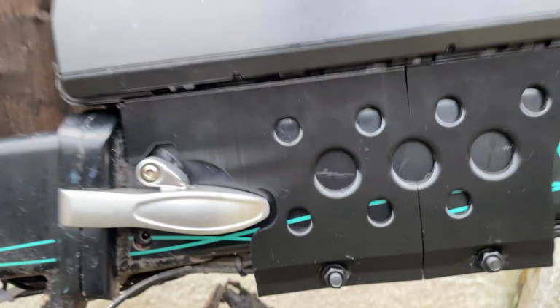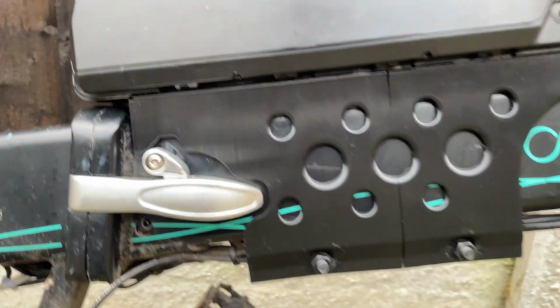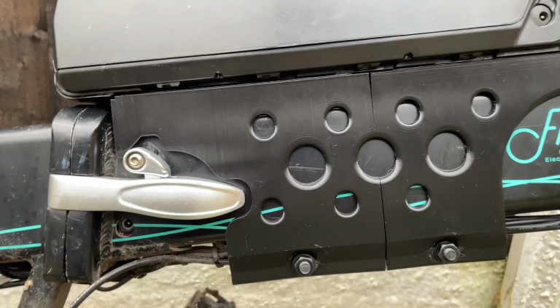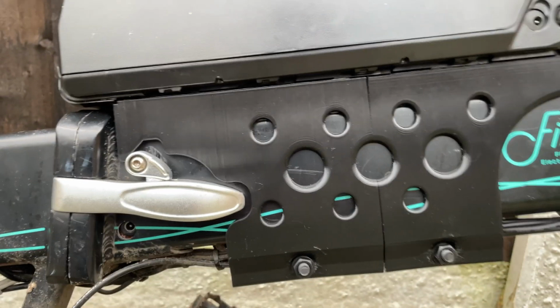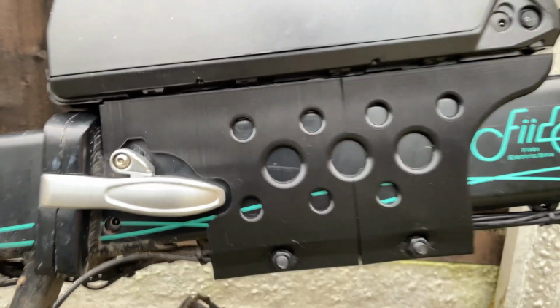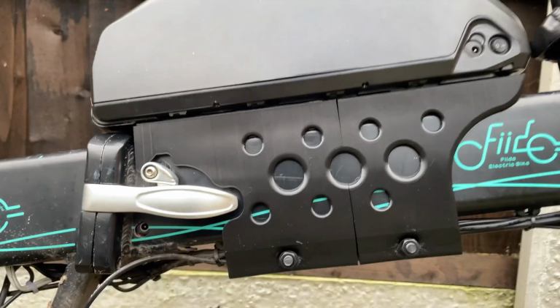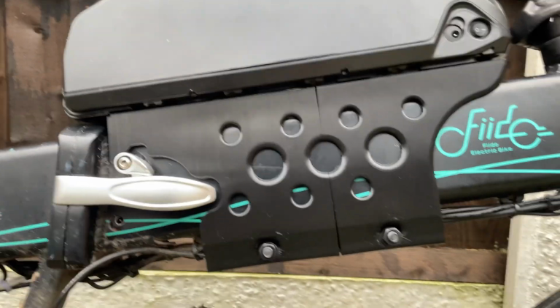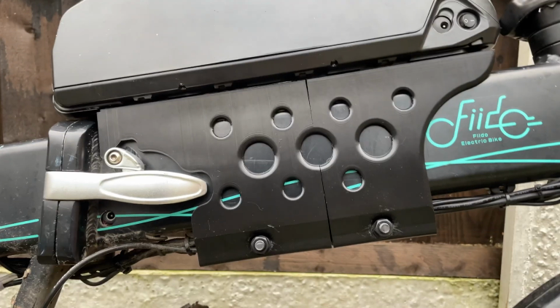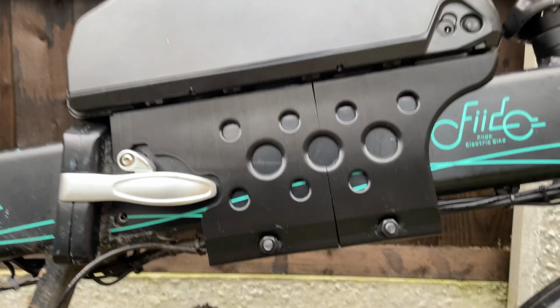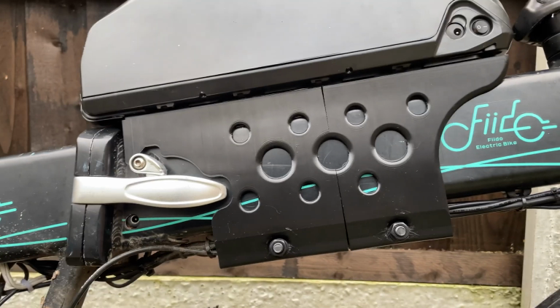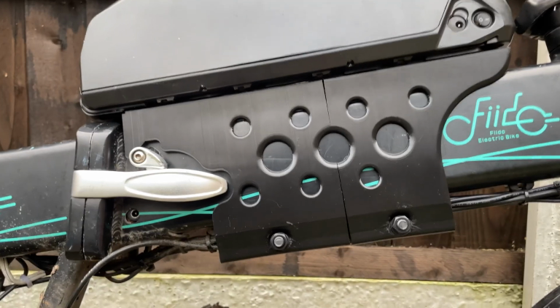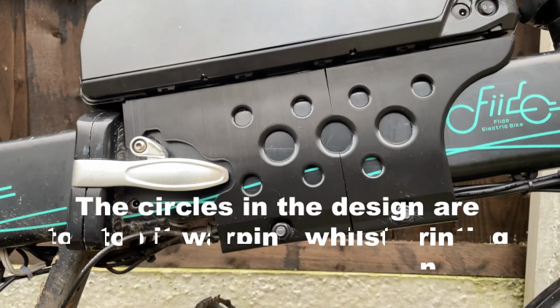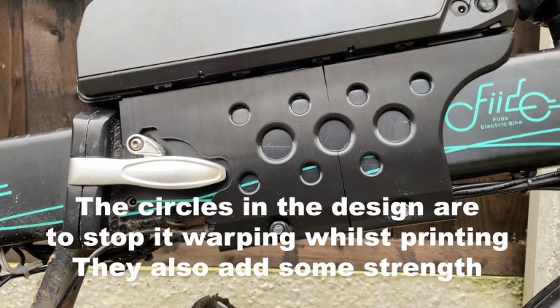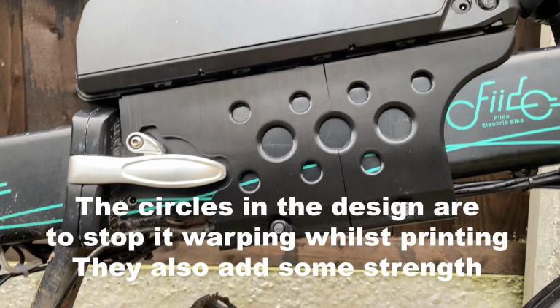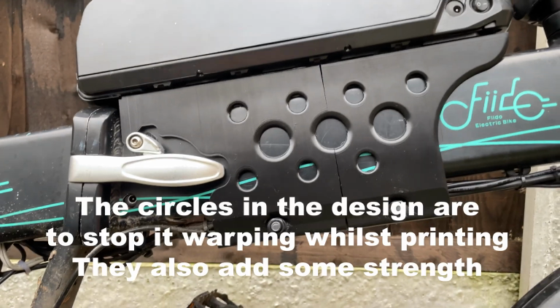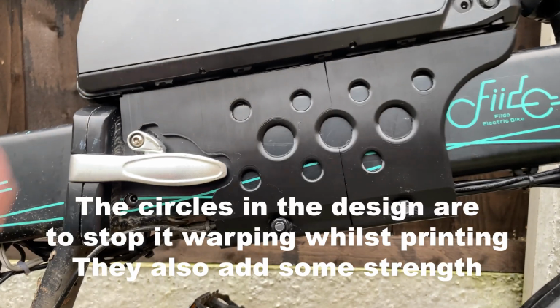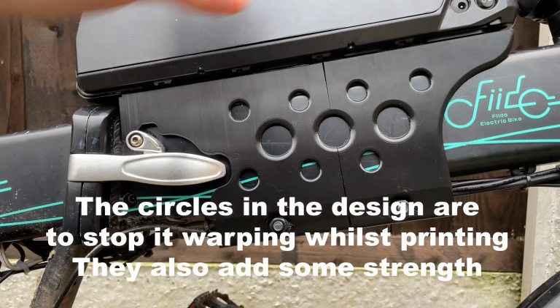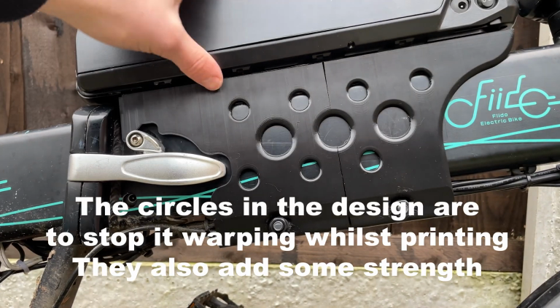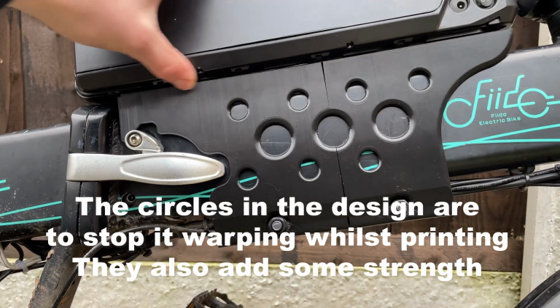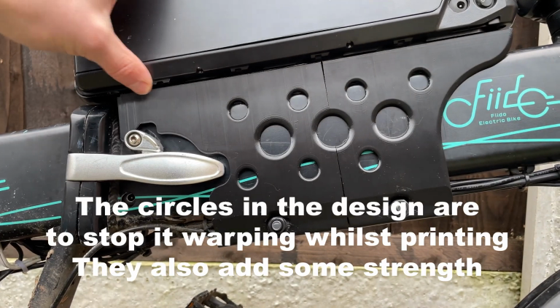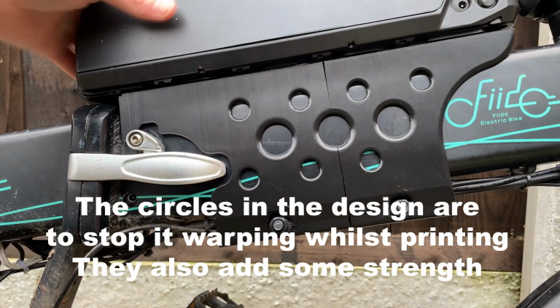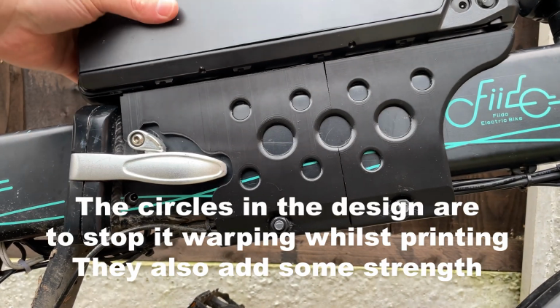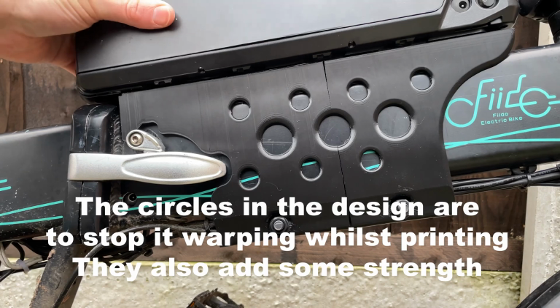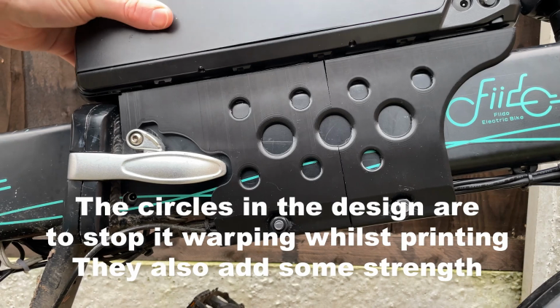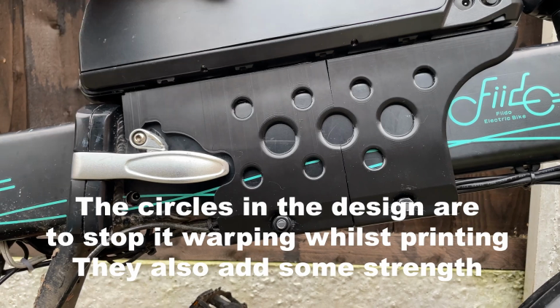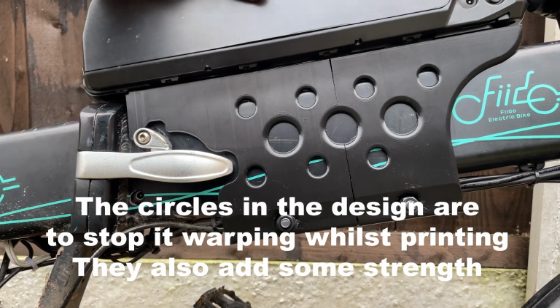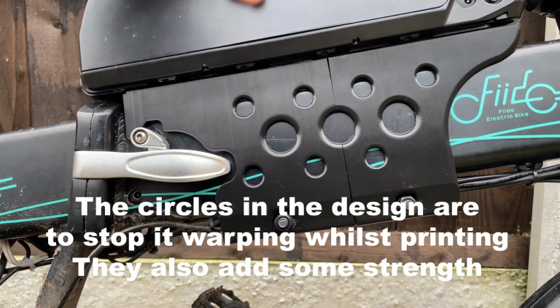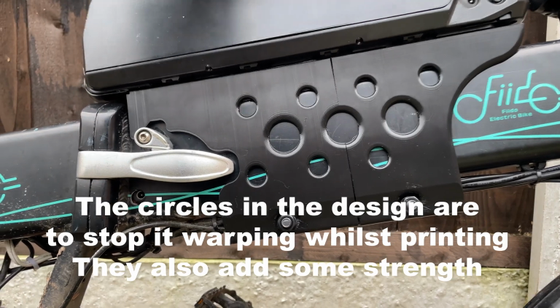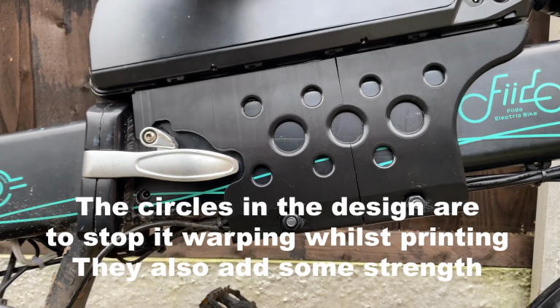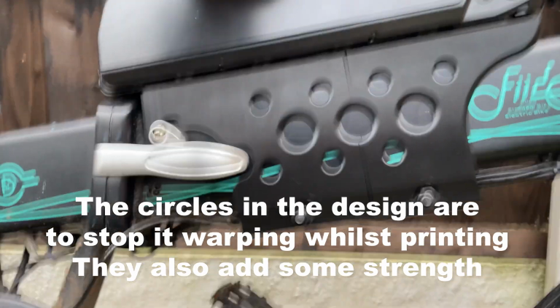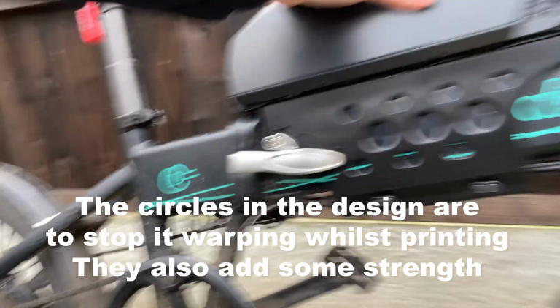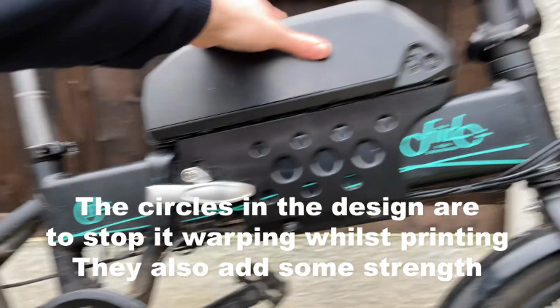A bit more of what it looks like in the daylight. This is pretty well on there.